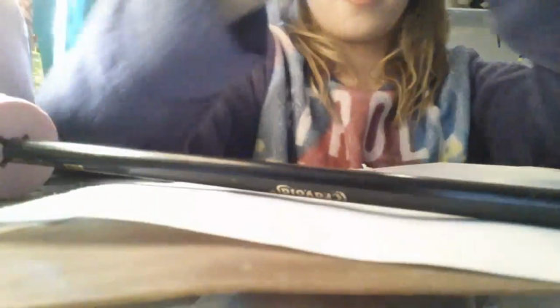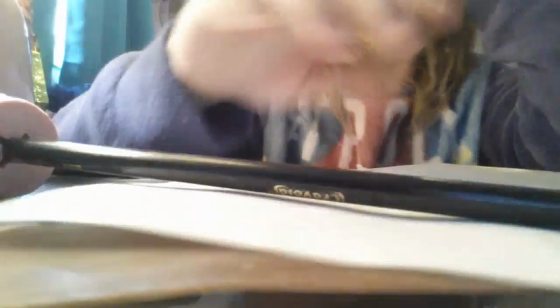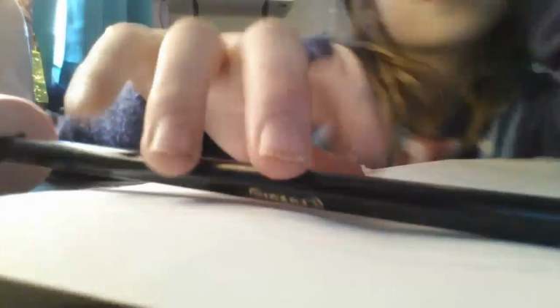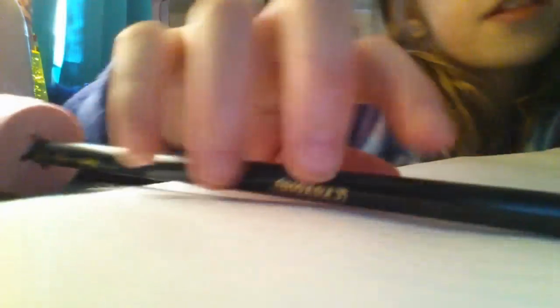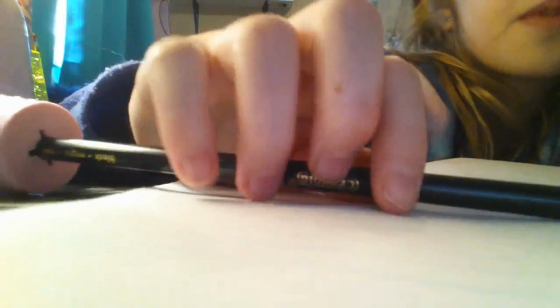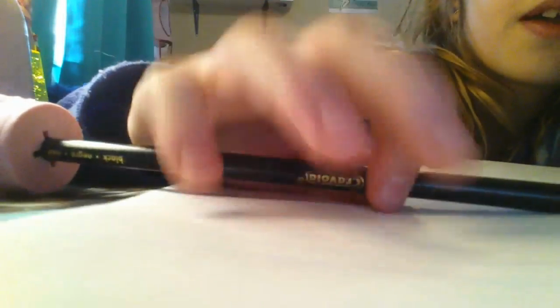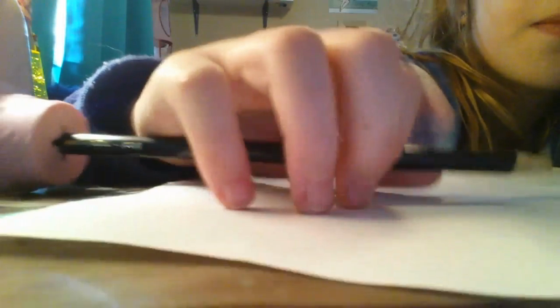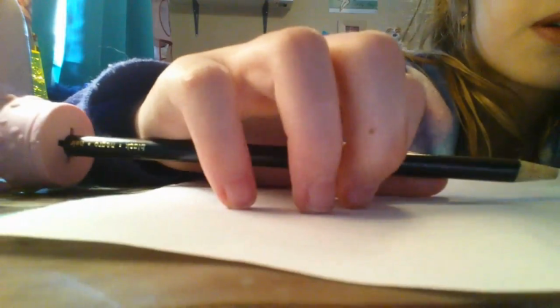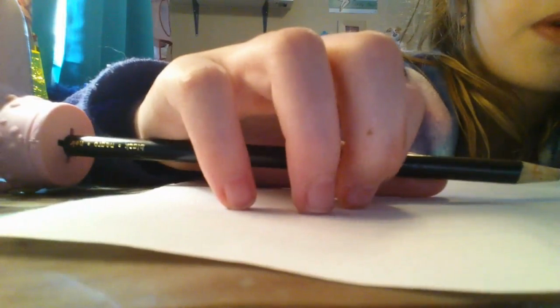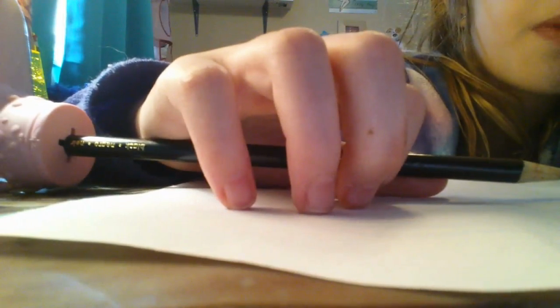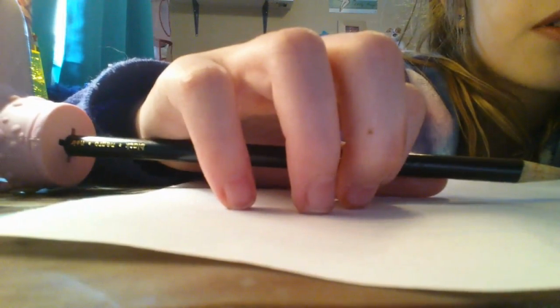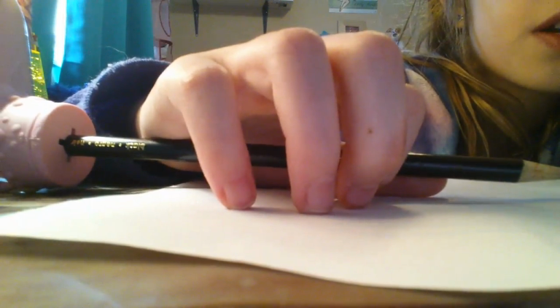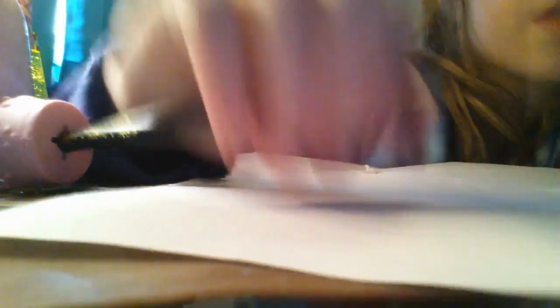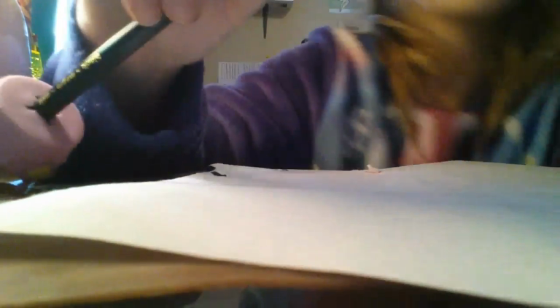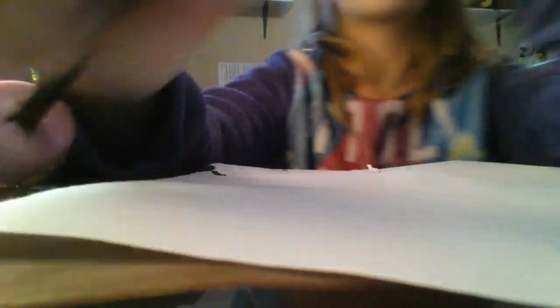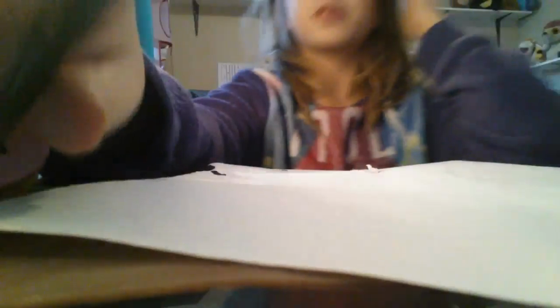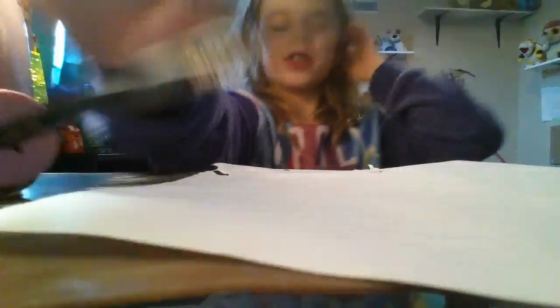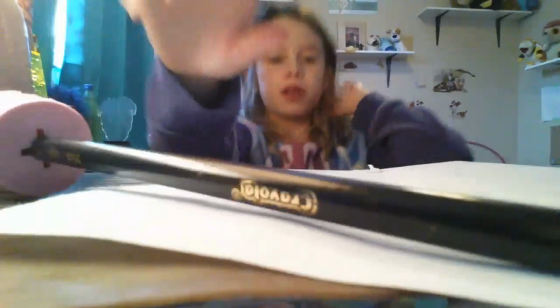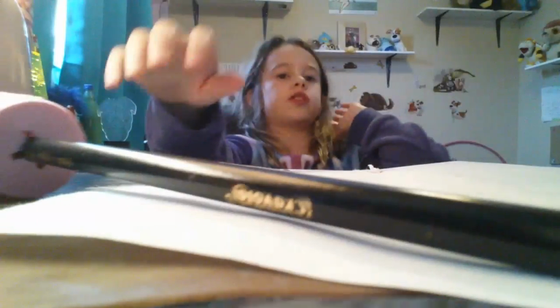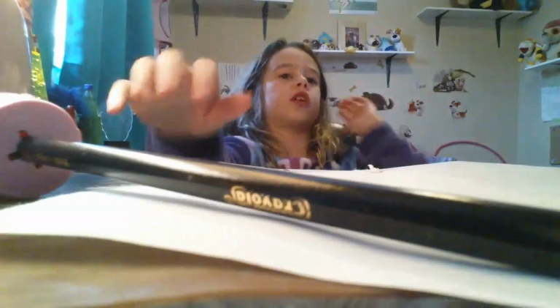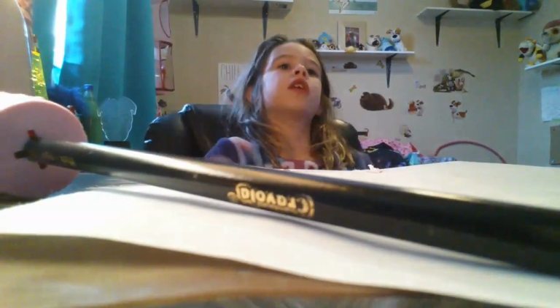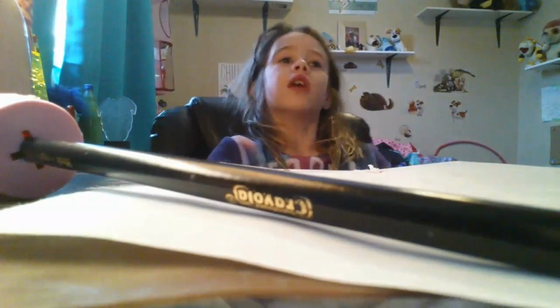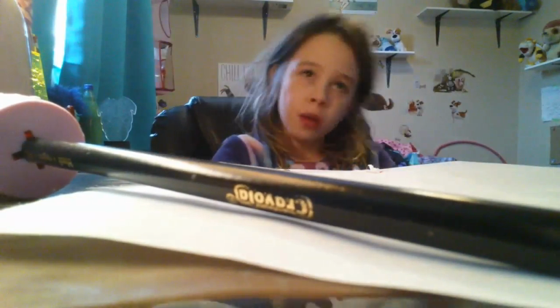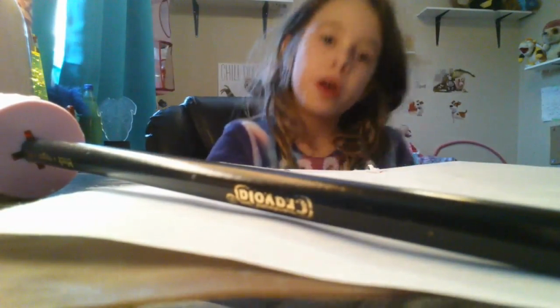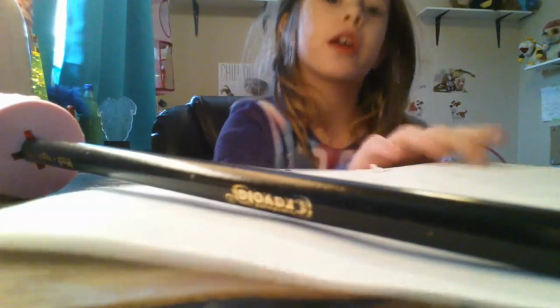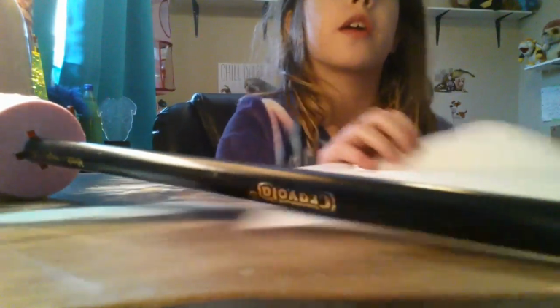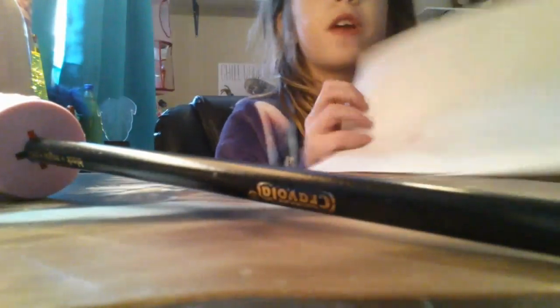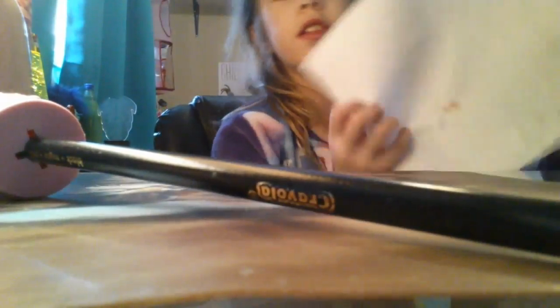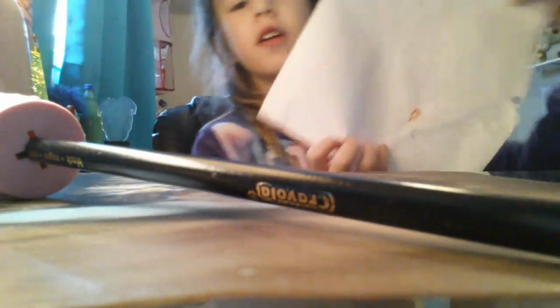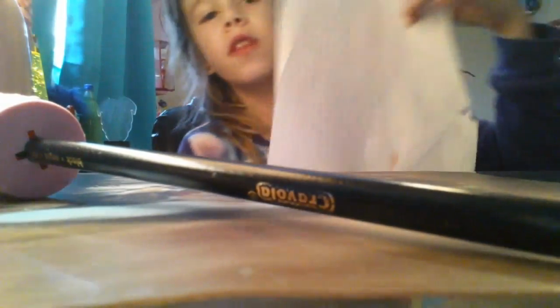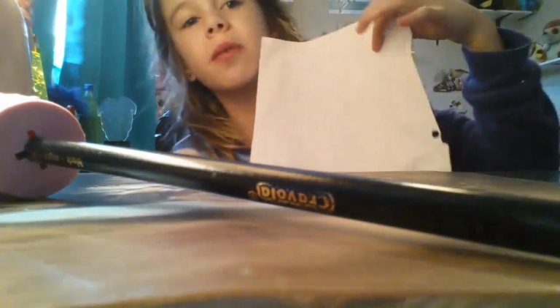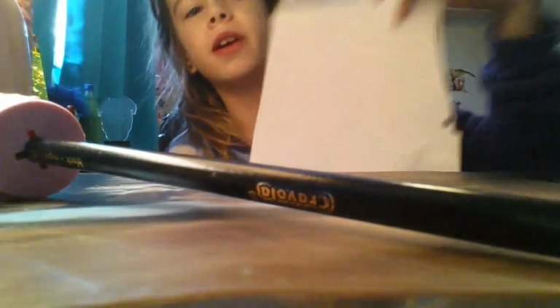Hey guys, it's me, PicklePup Art here. Today we're going to be showing you how to draw a pug facing this way.